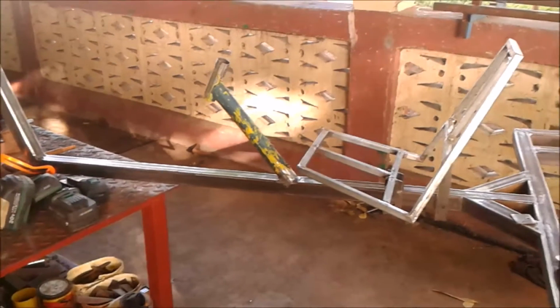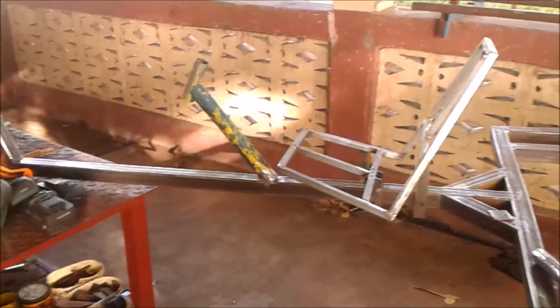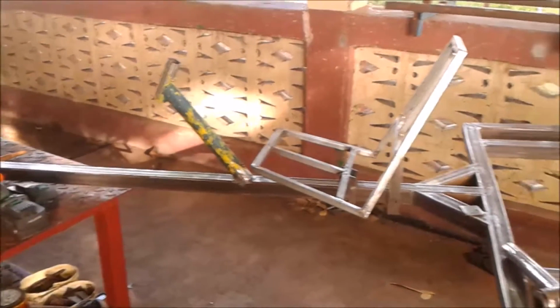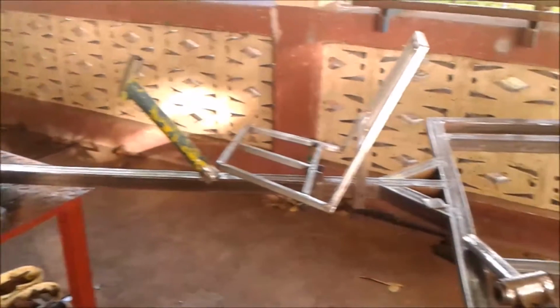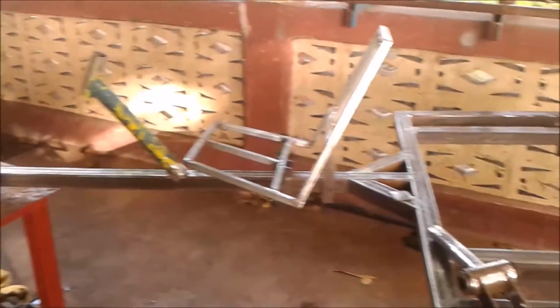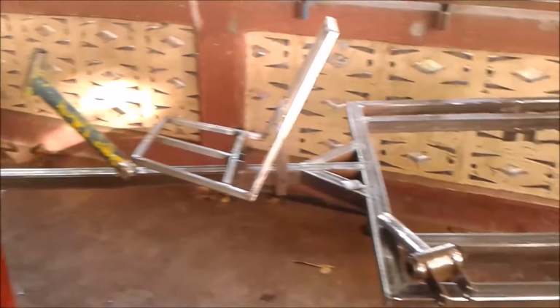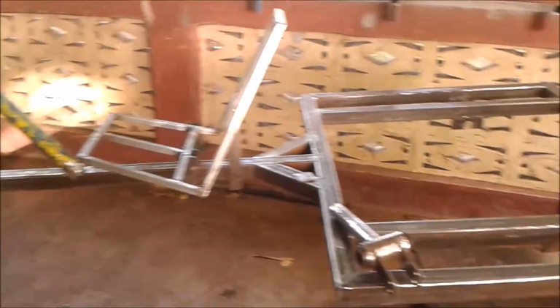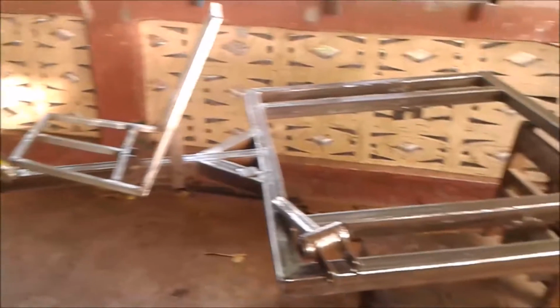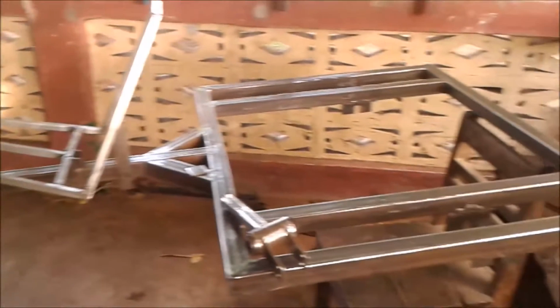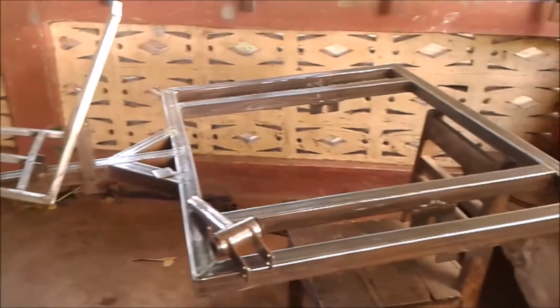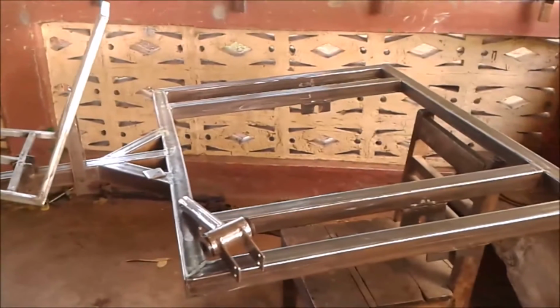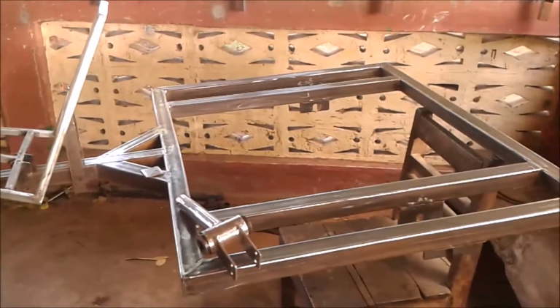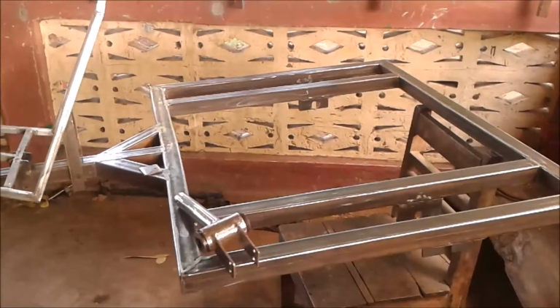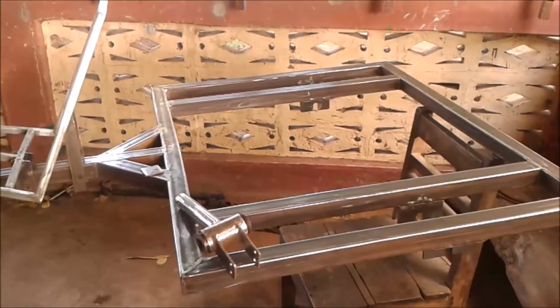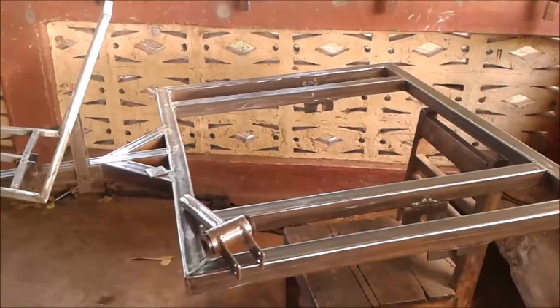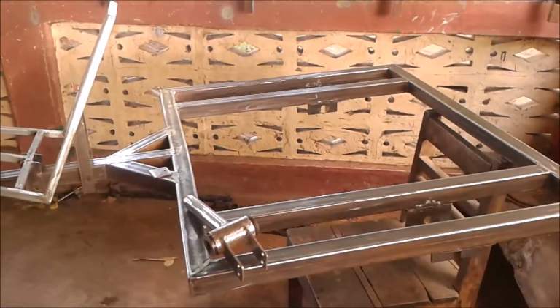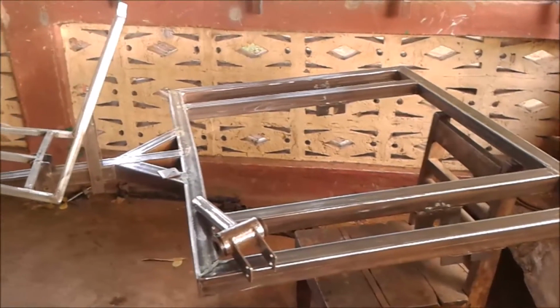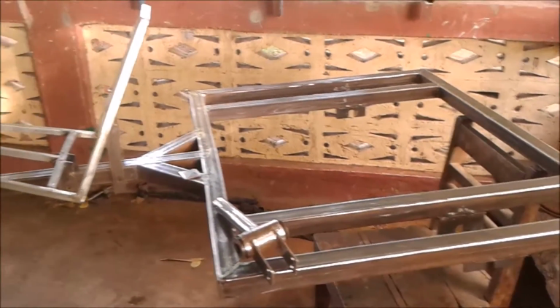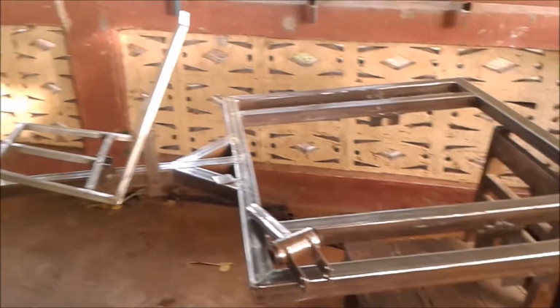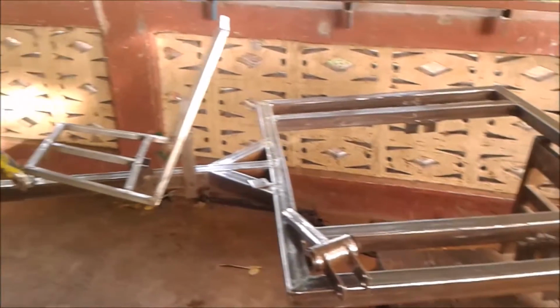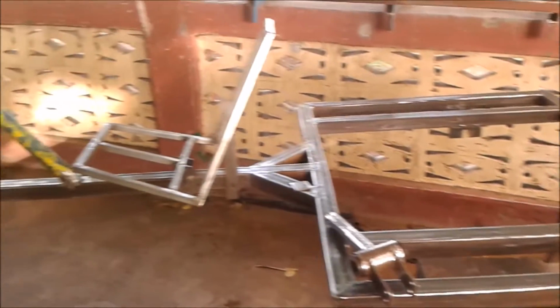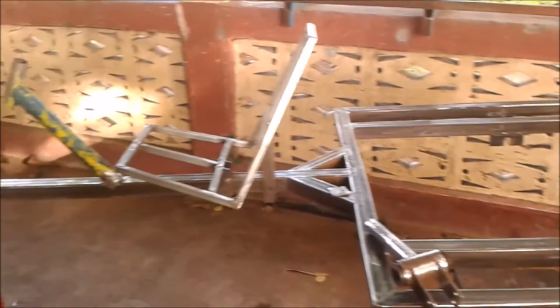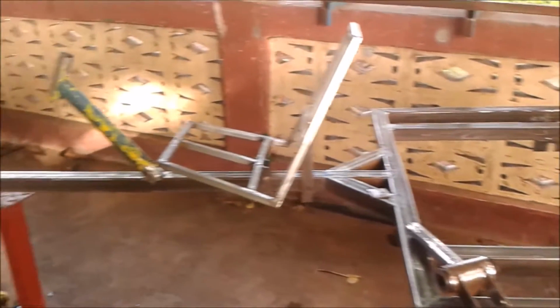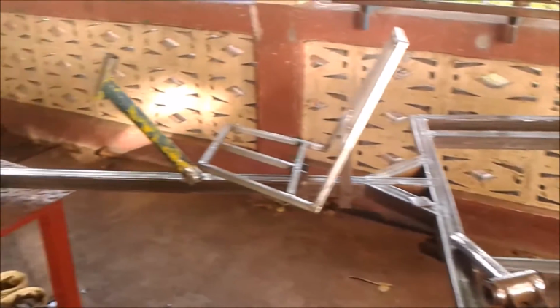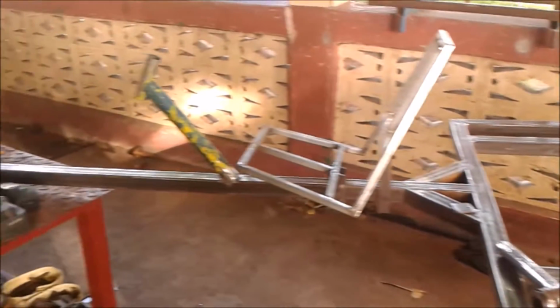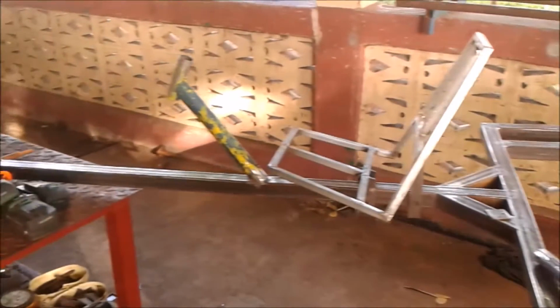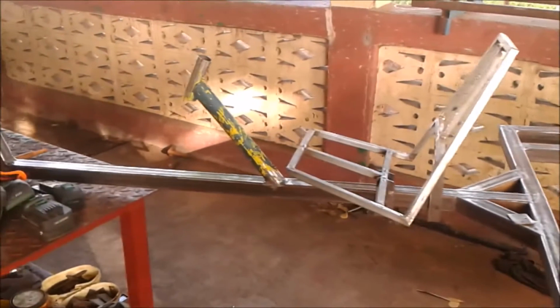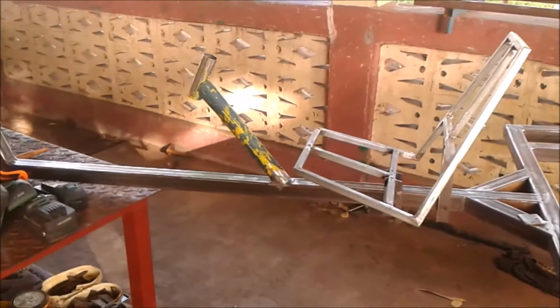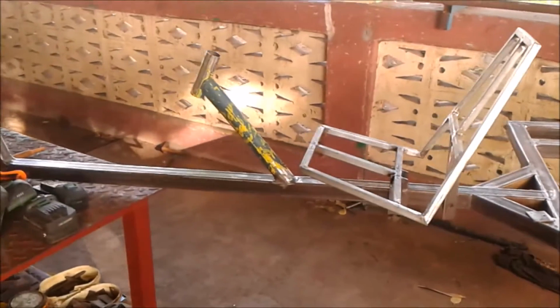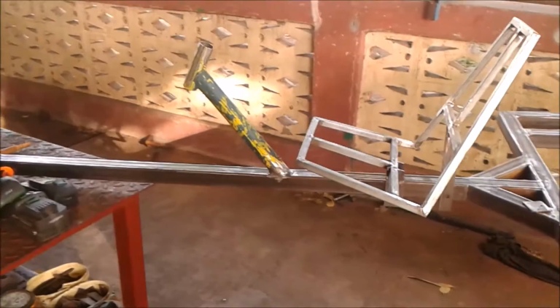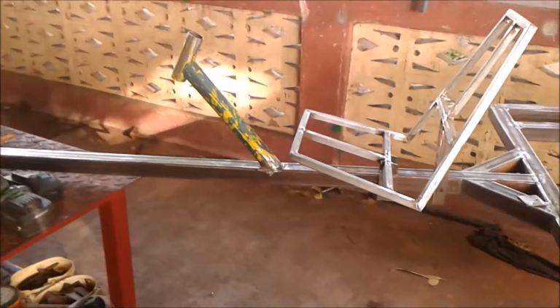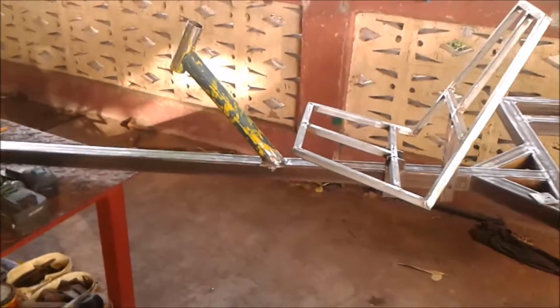I'm going to put a coat of paint on this to keep it from rusting every day because of the moisture in the air.